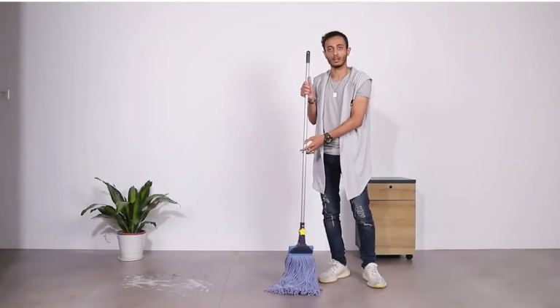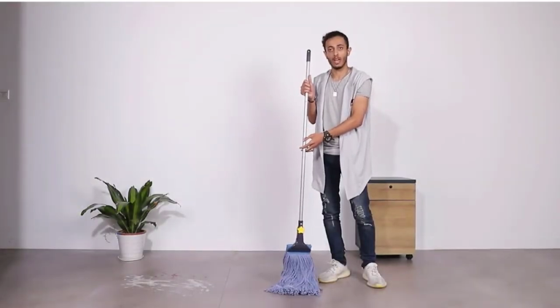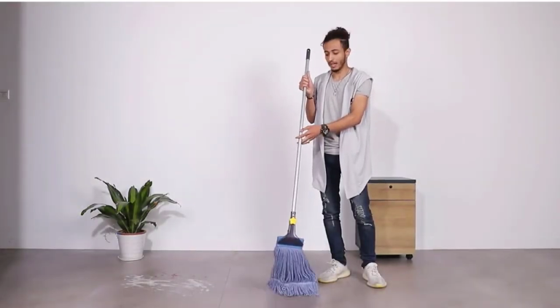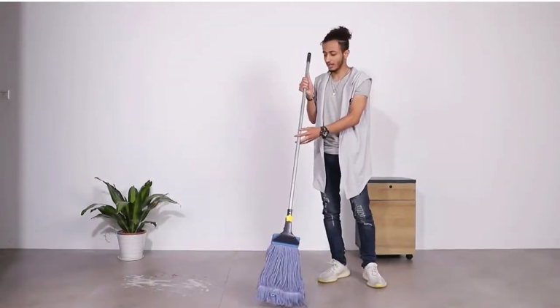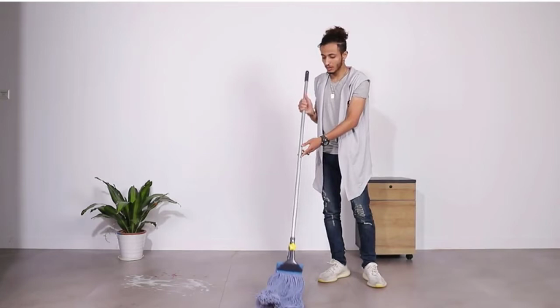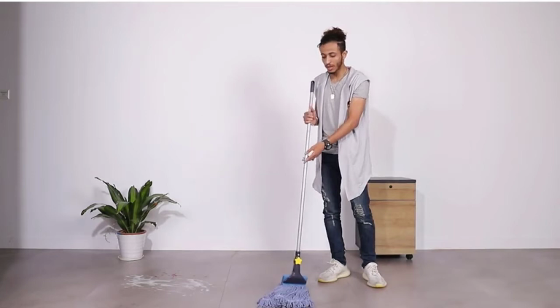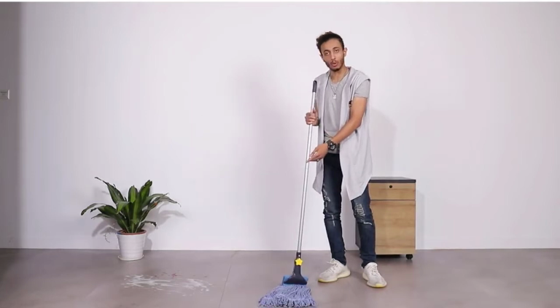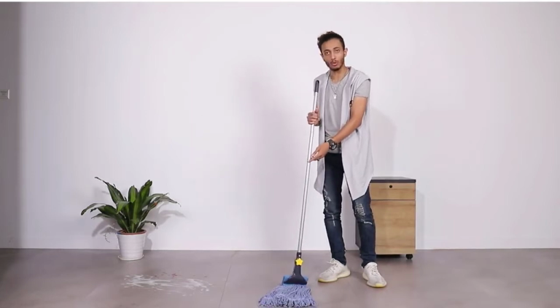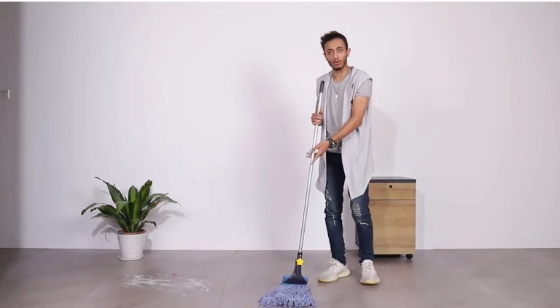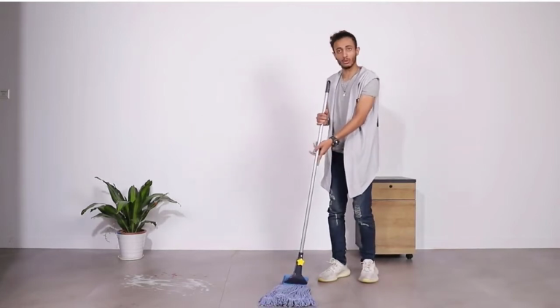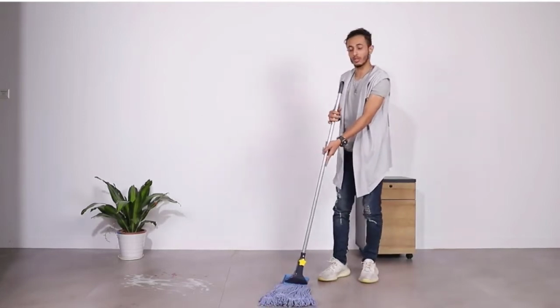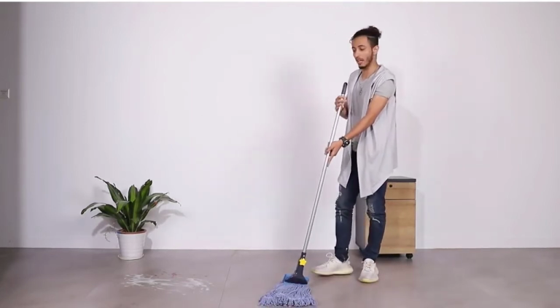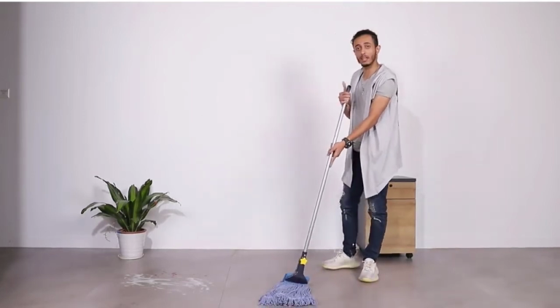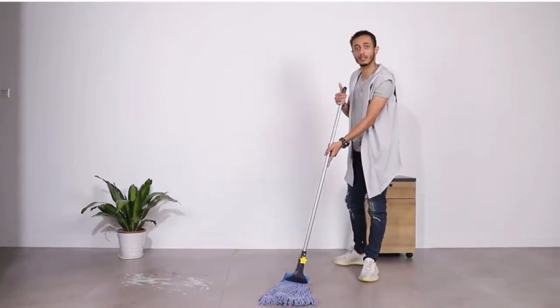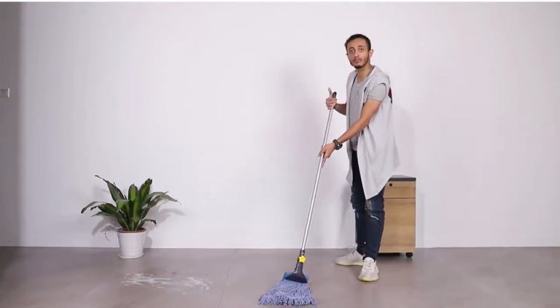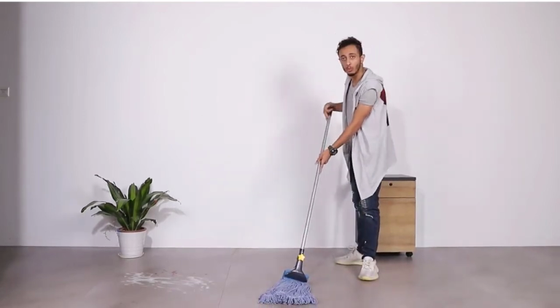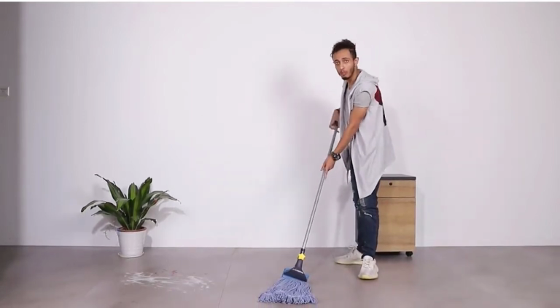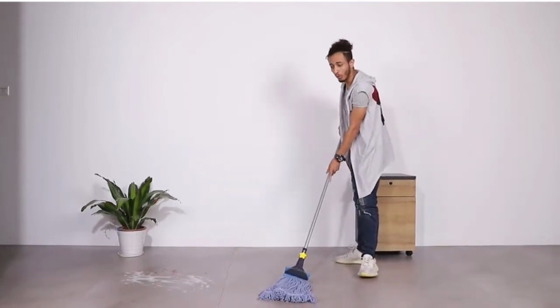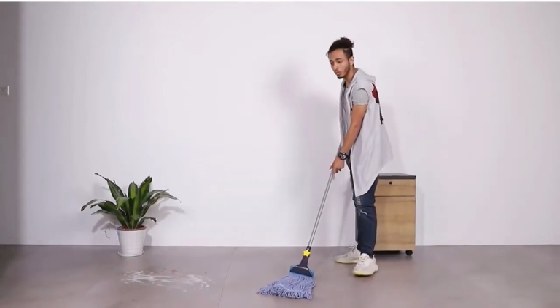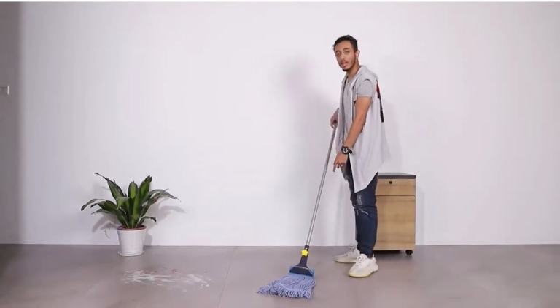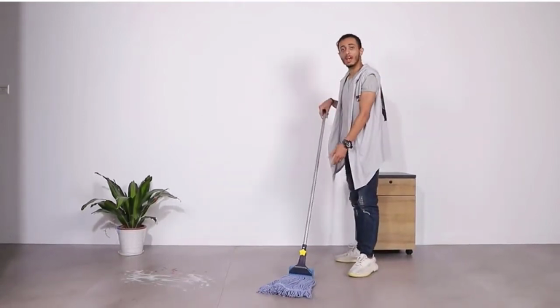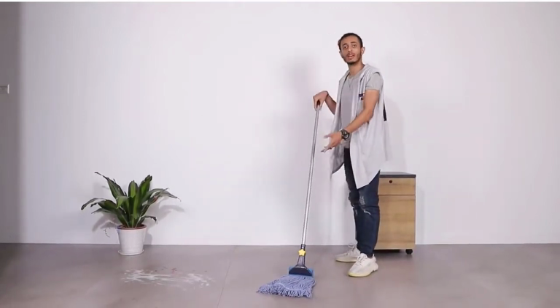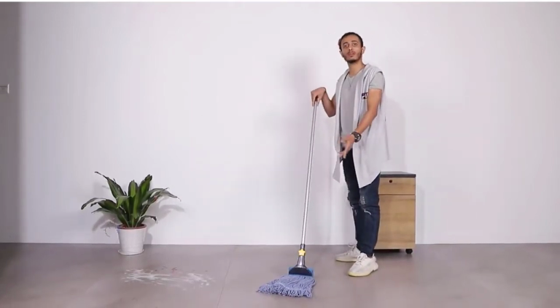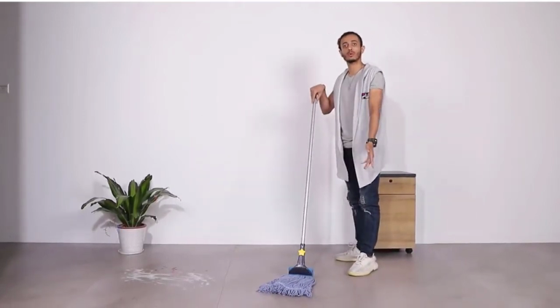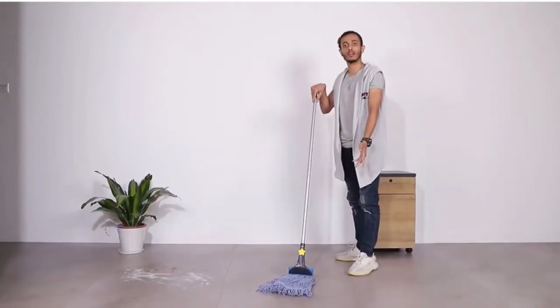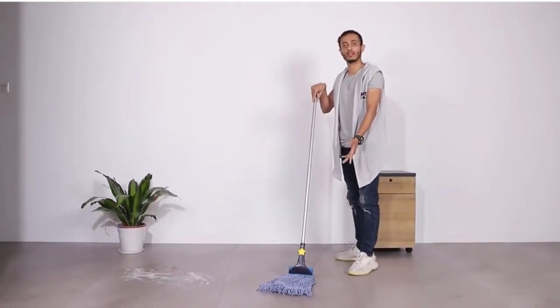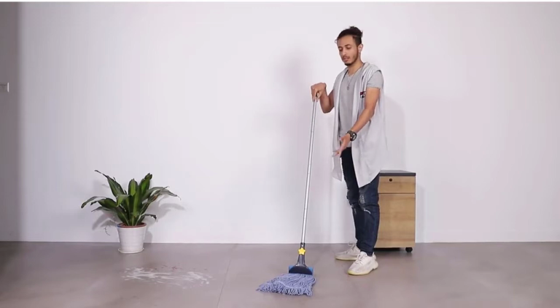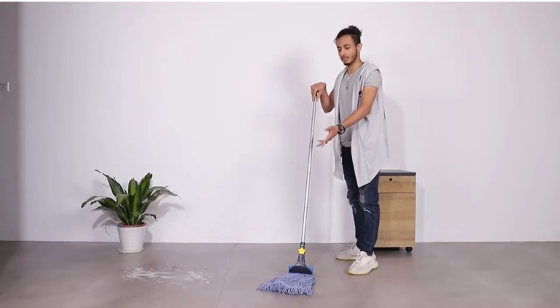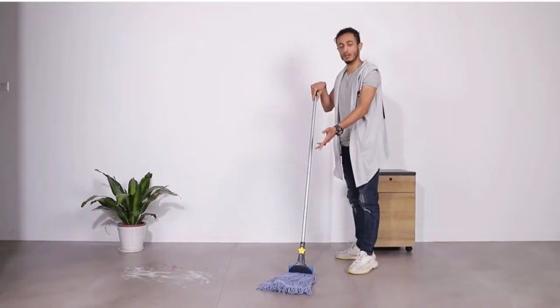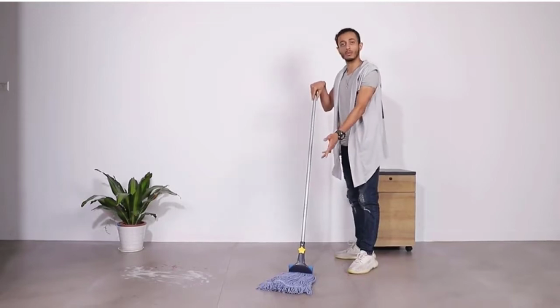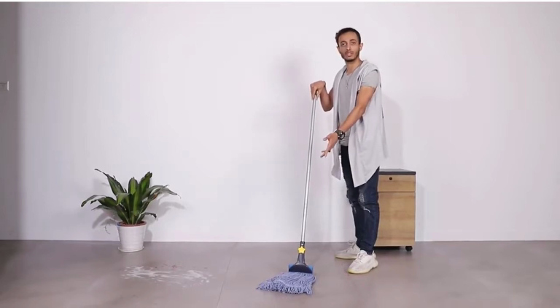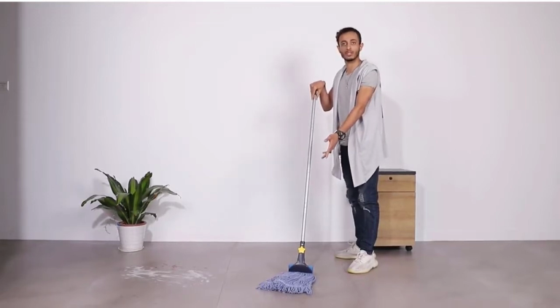No-touch disposal — no need to touch the dirty pad again. It works as a floor cleaner for living room, kitchen, bedroom, and bathroom.